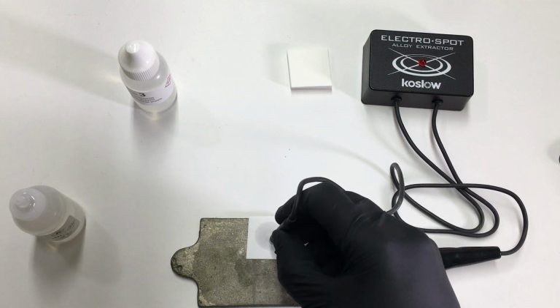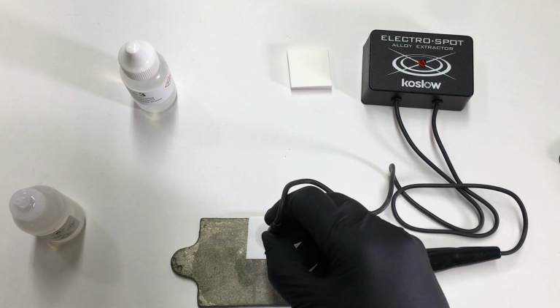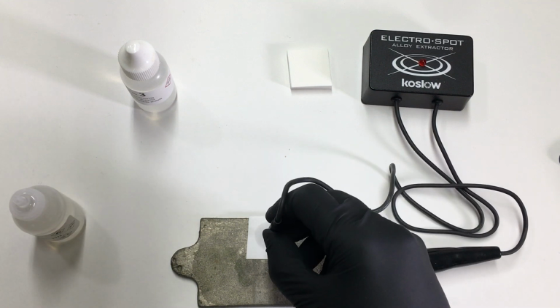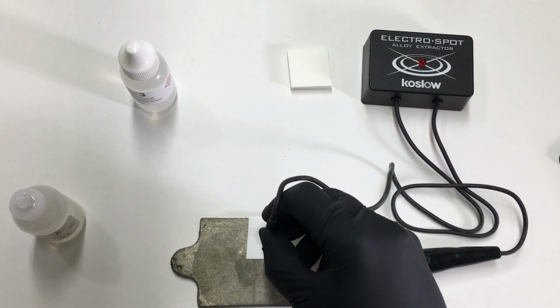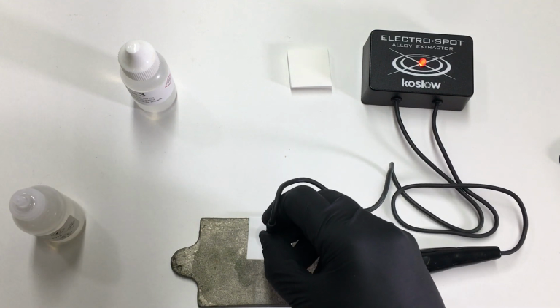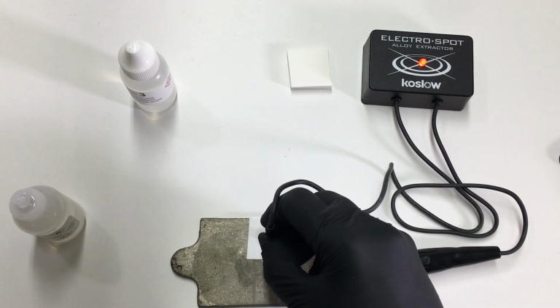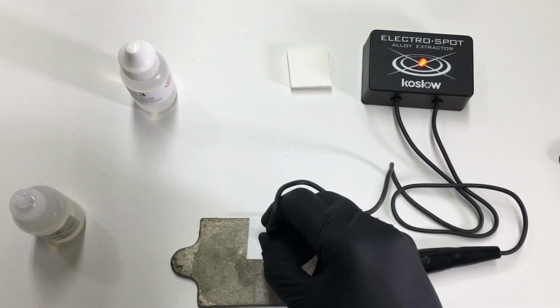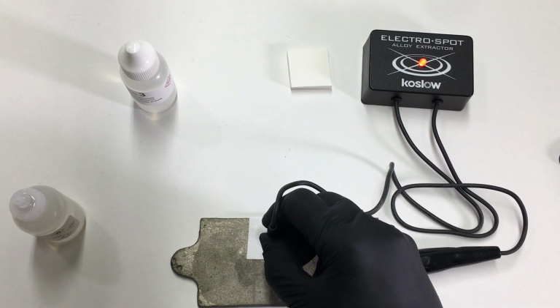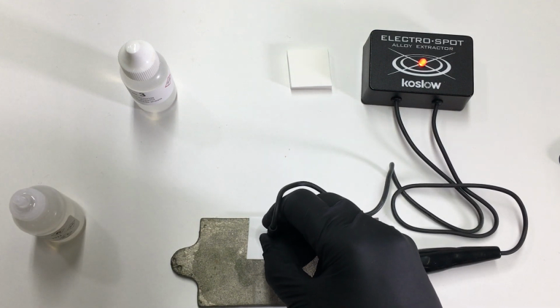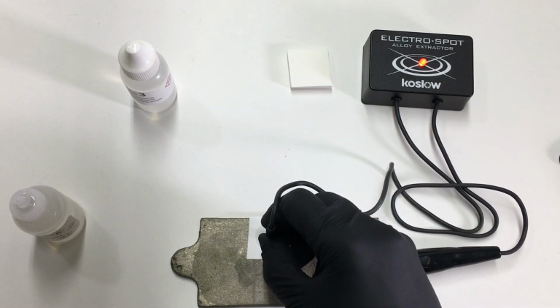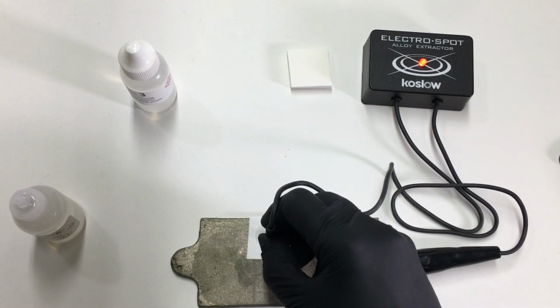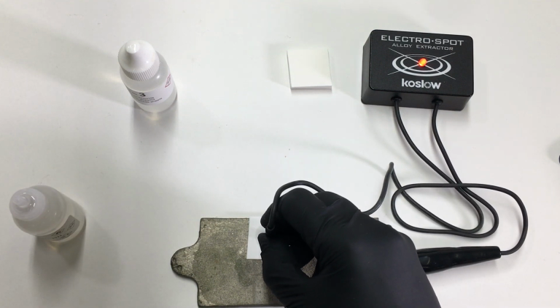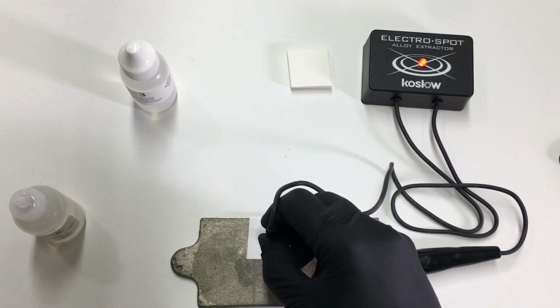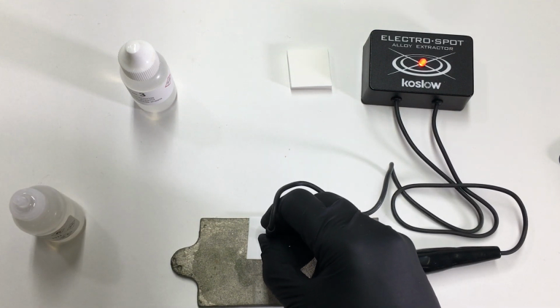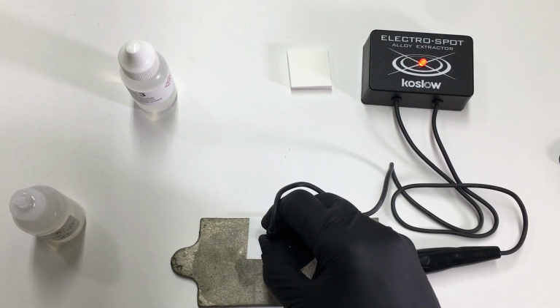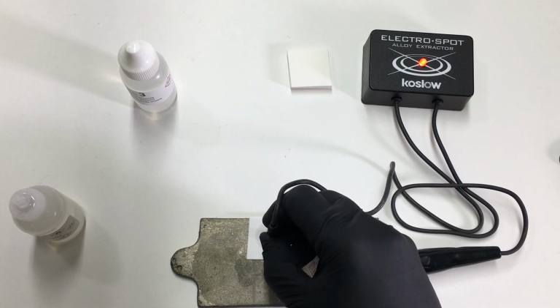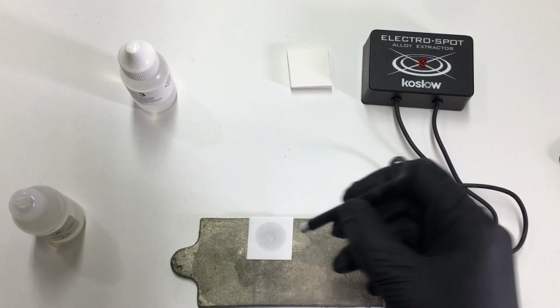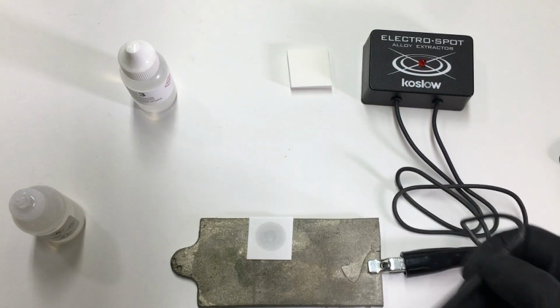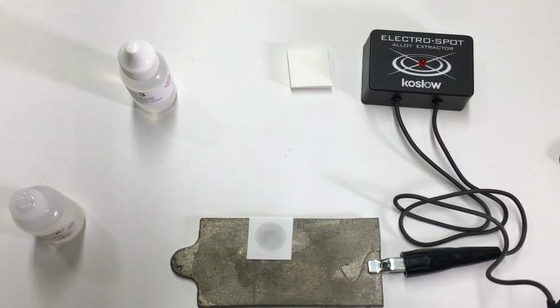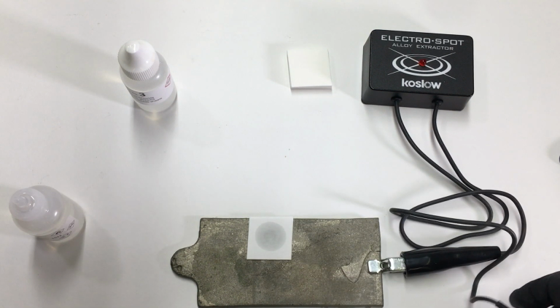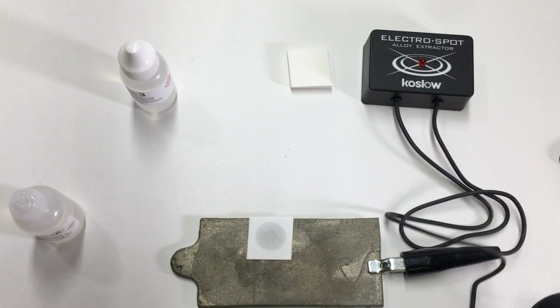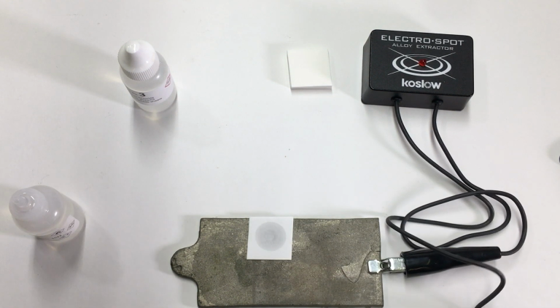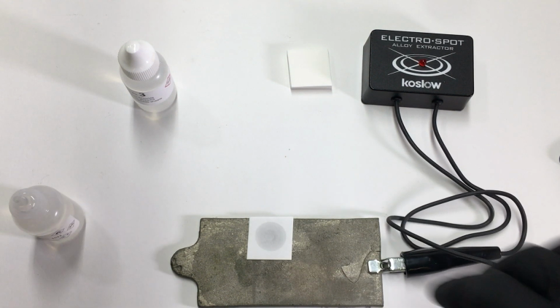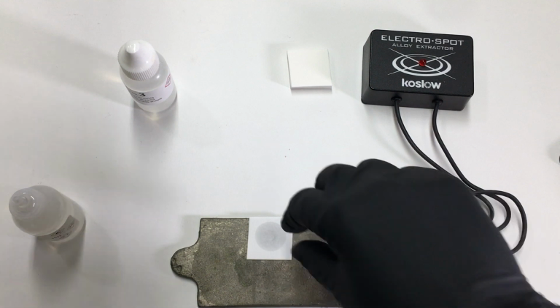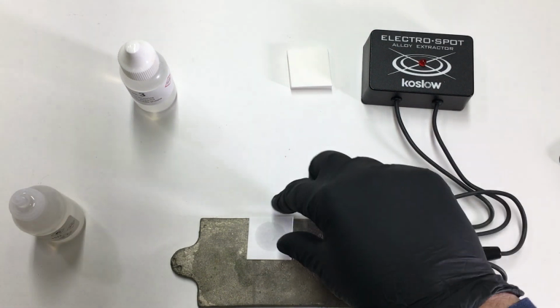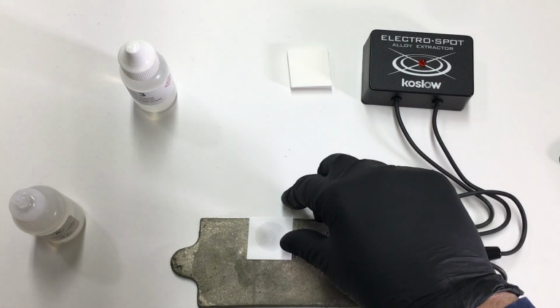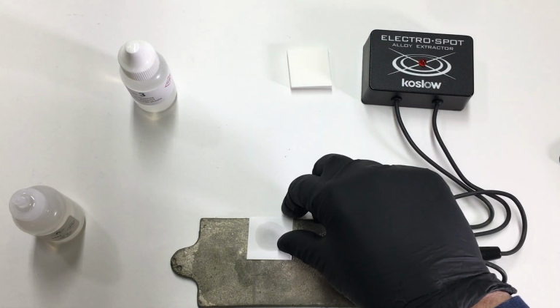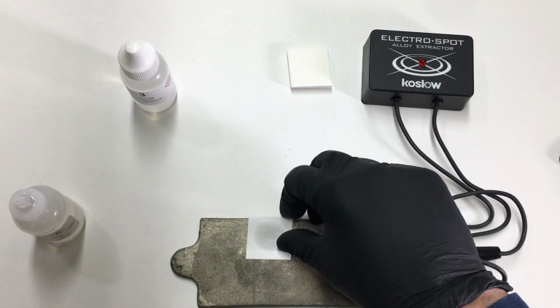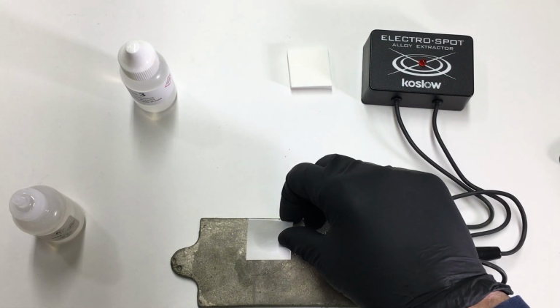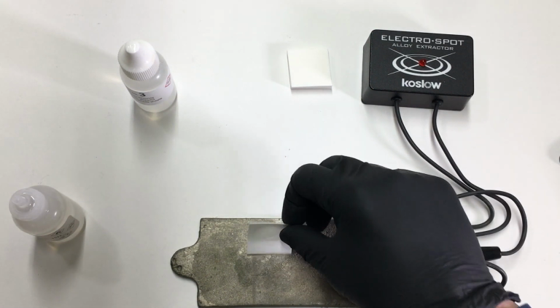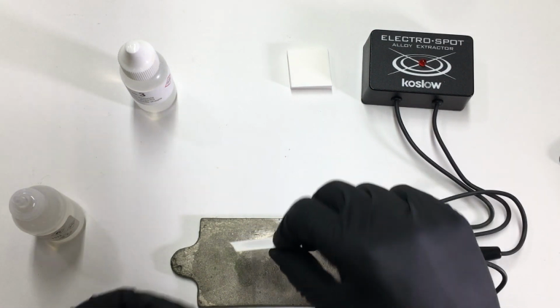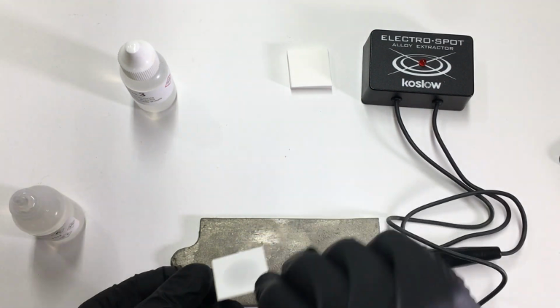Okay, one, two. Only two seconds for the electrospot process.